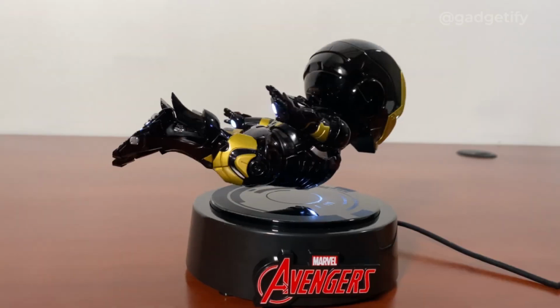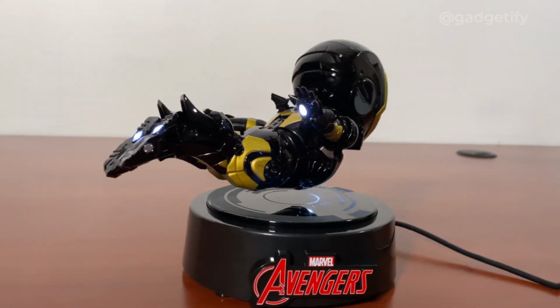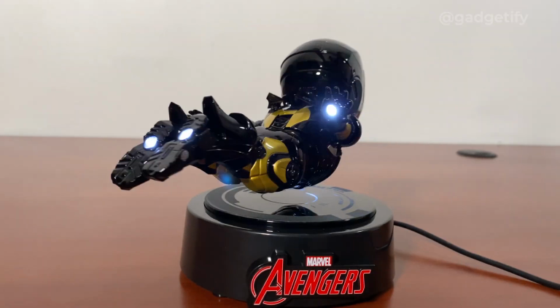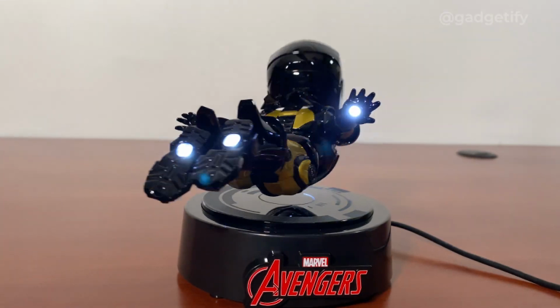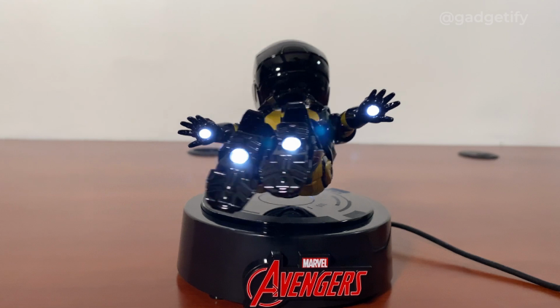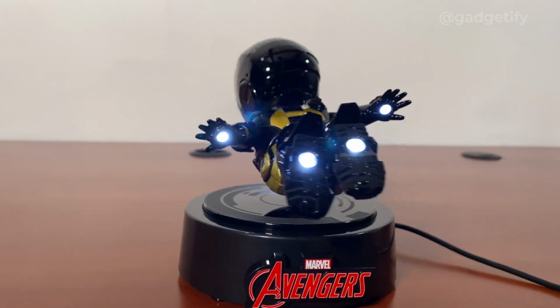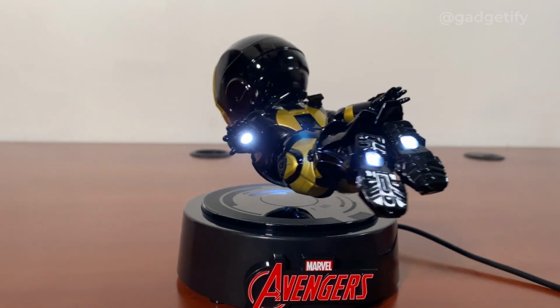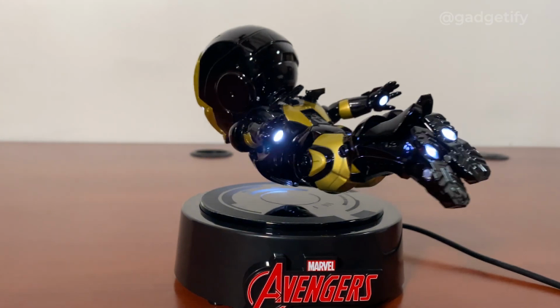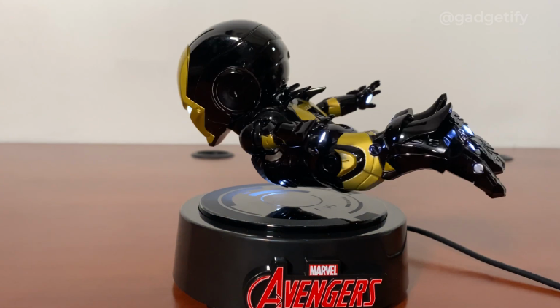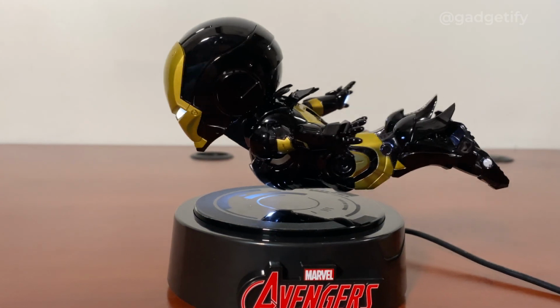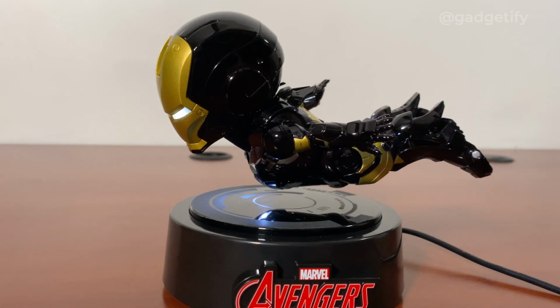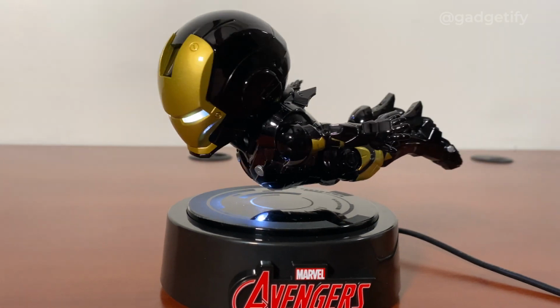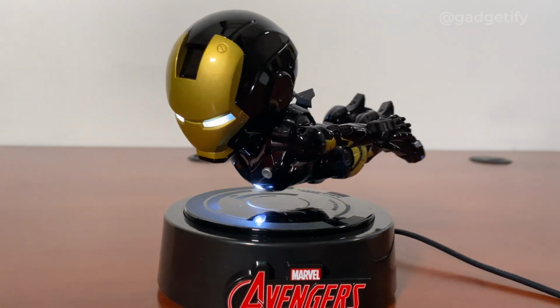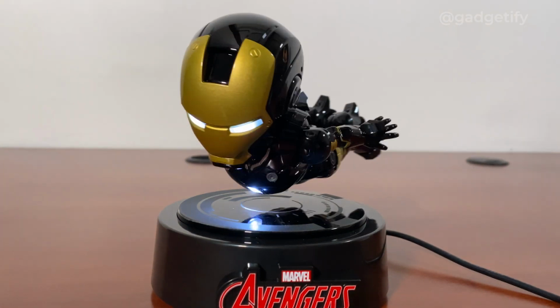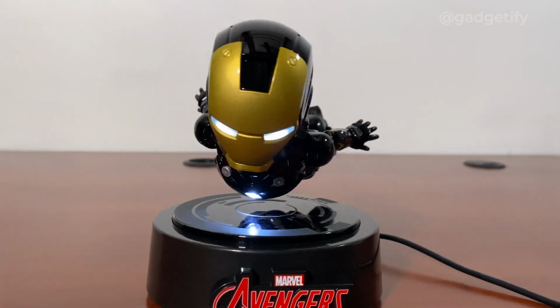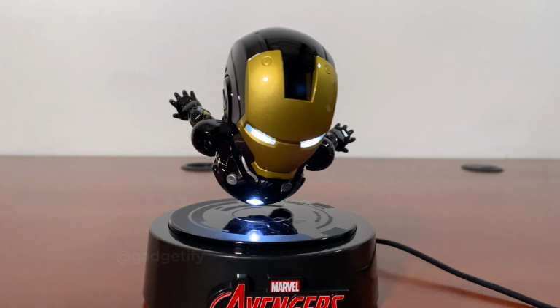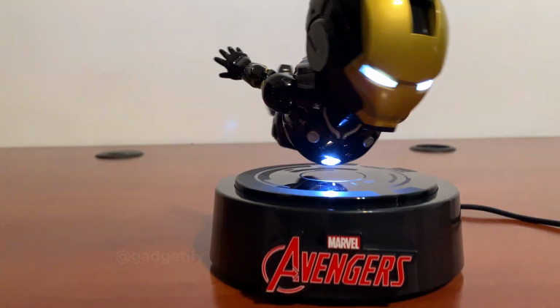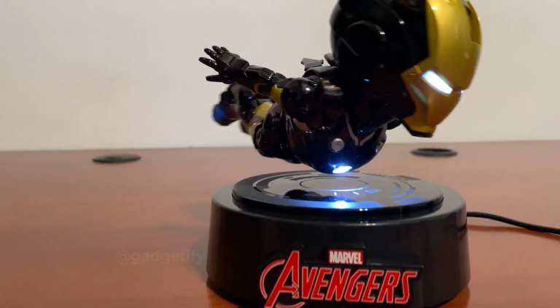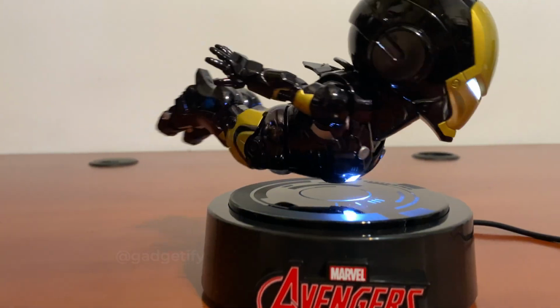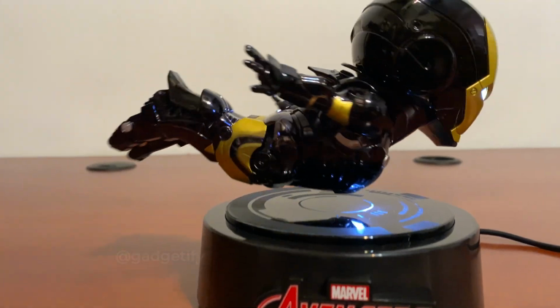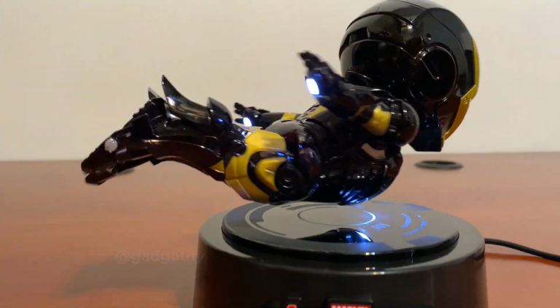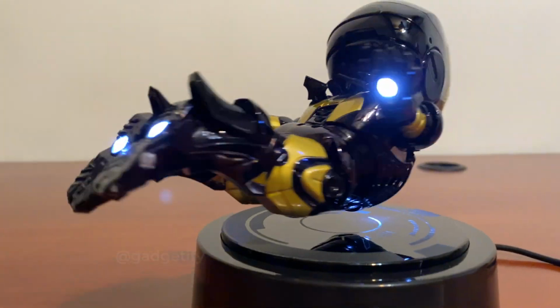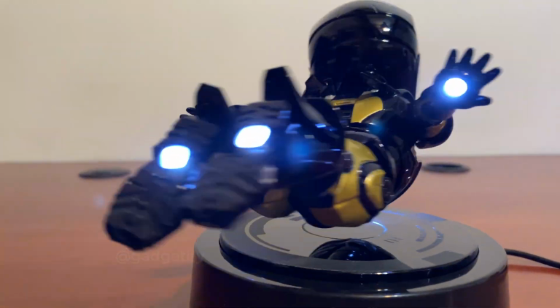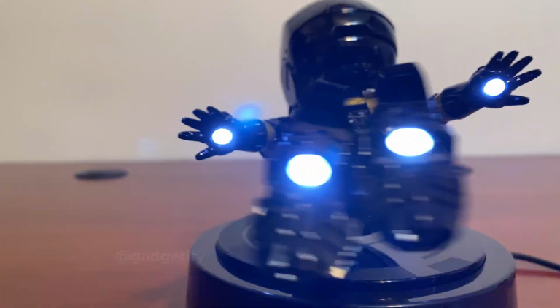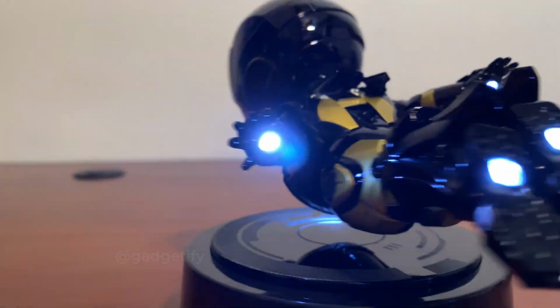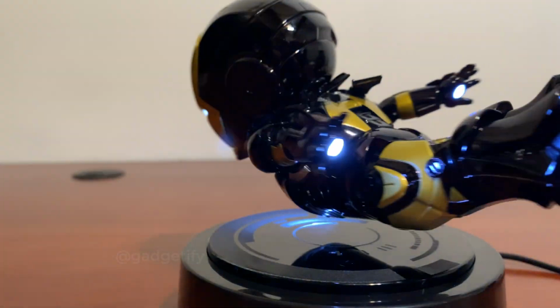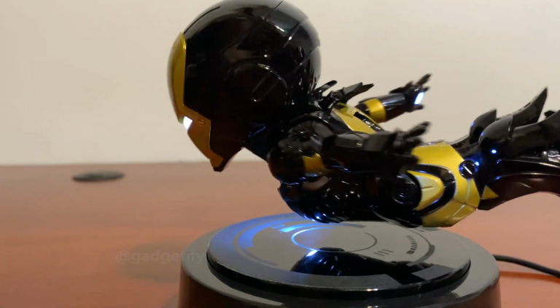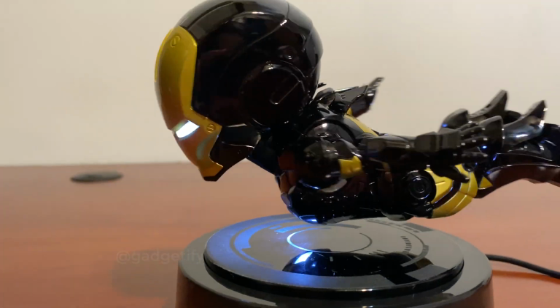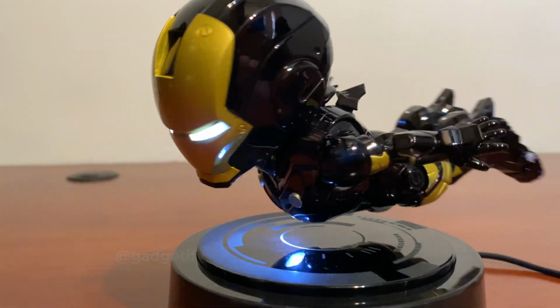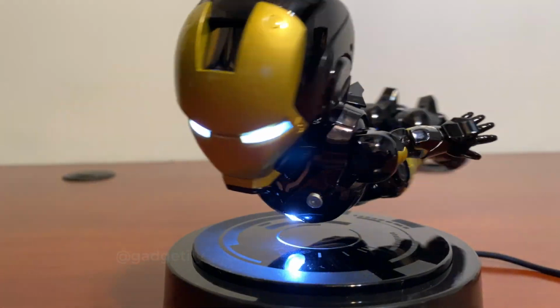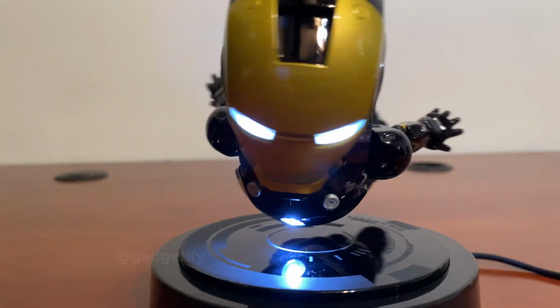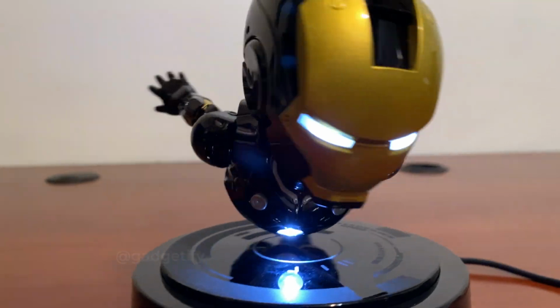Here is a cool gadget for Iron Man fans. It levitates over the base and has lights on its hands, chest, and feet.